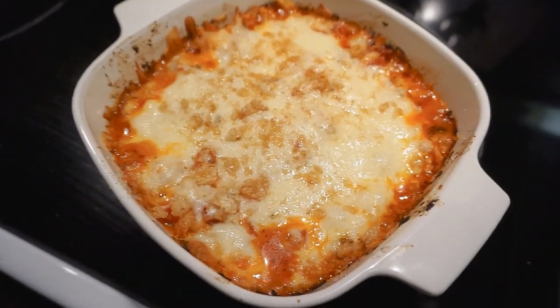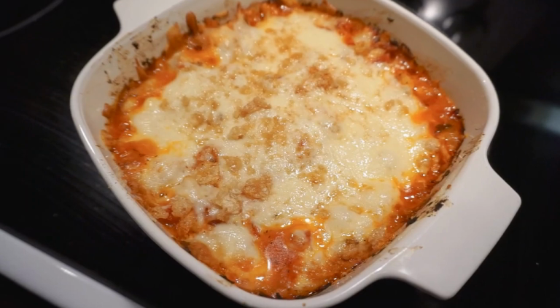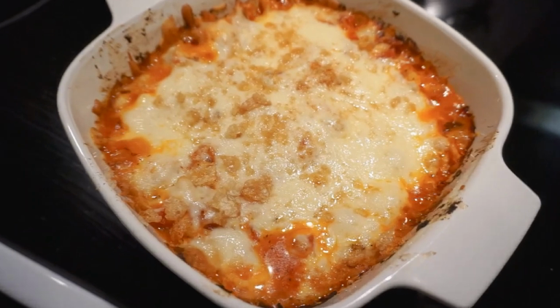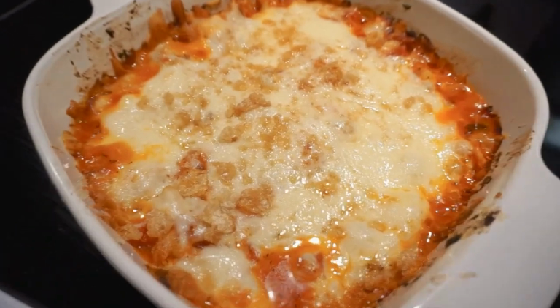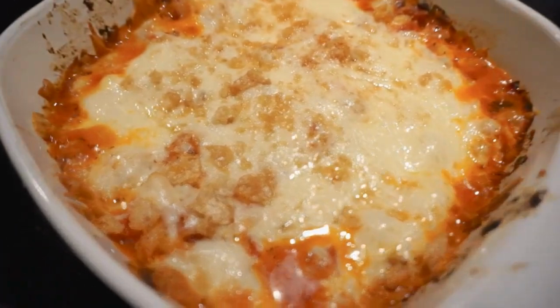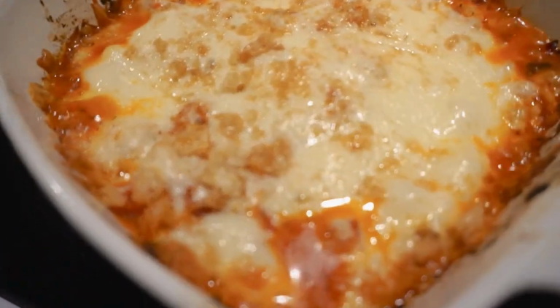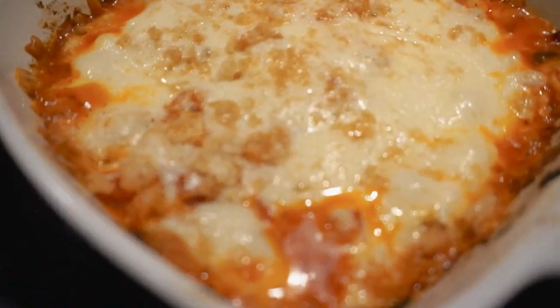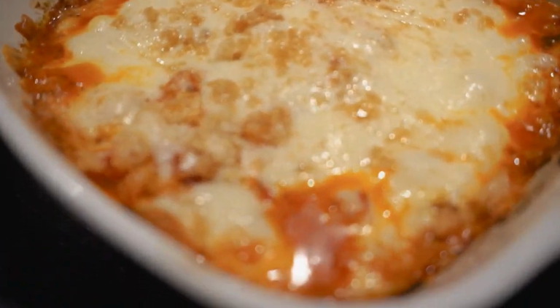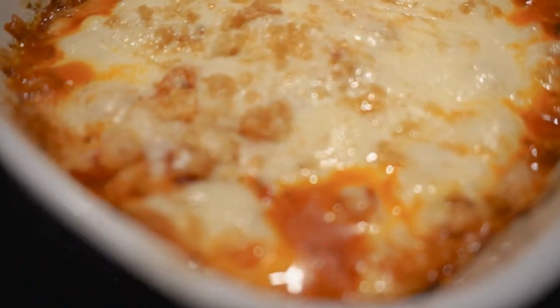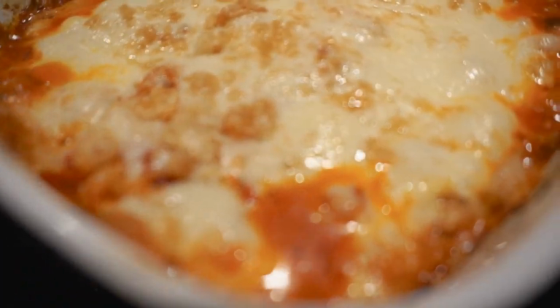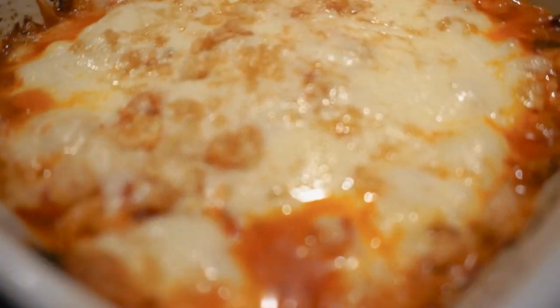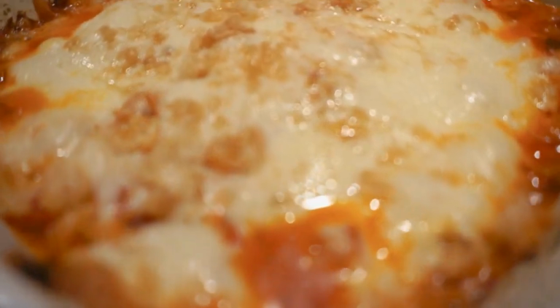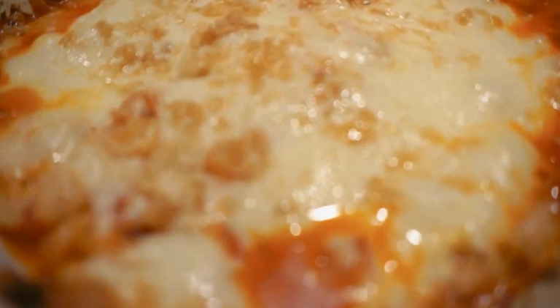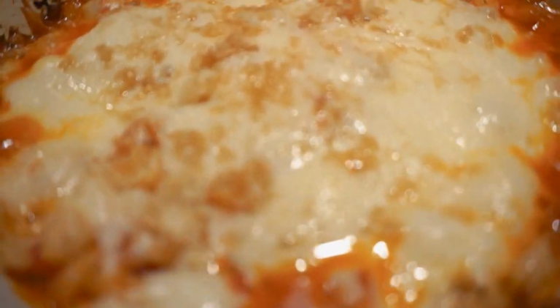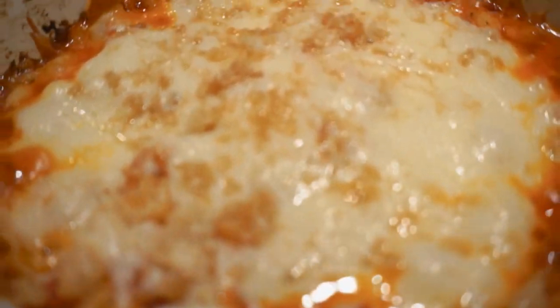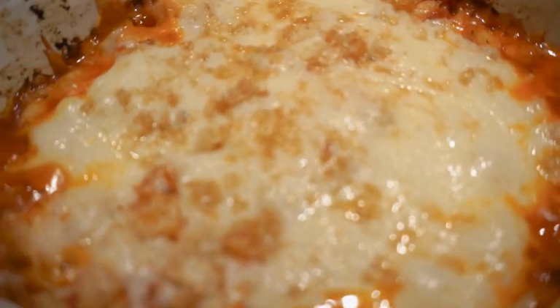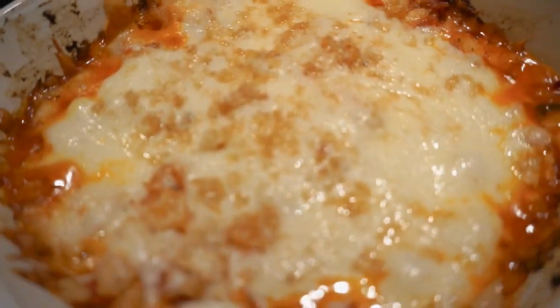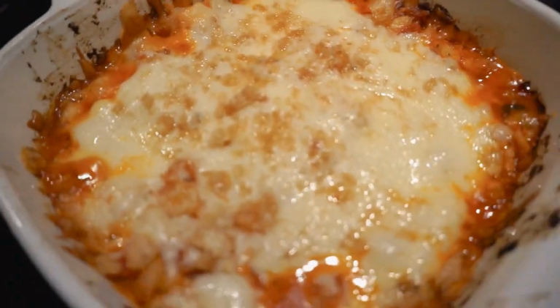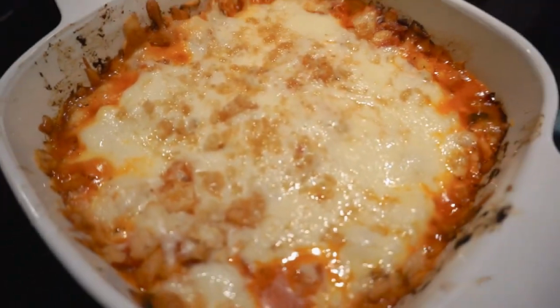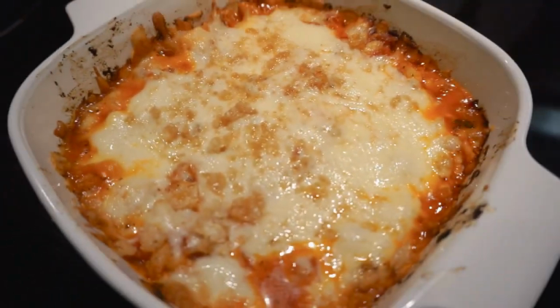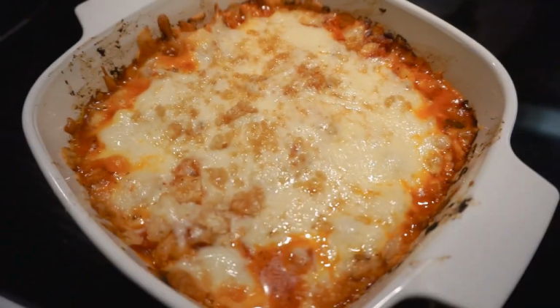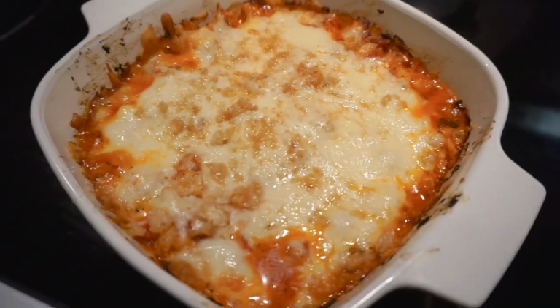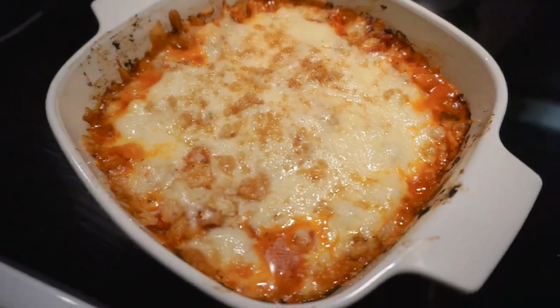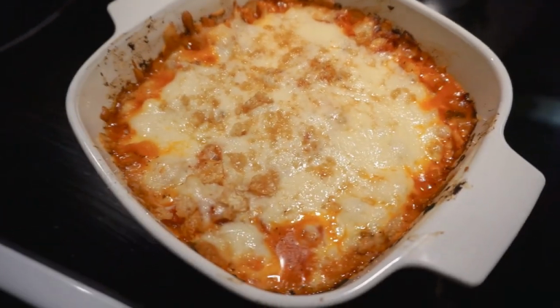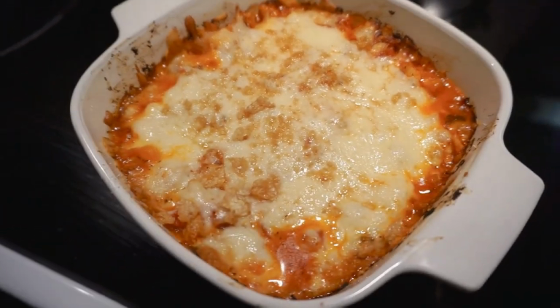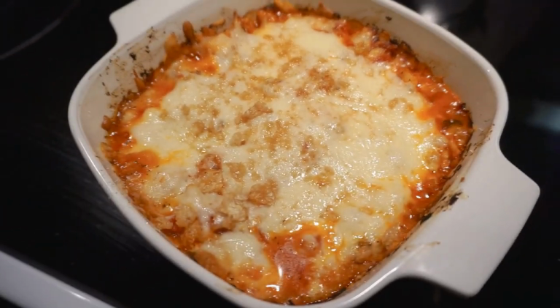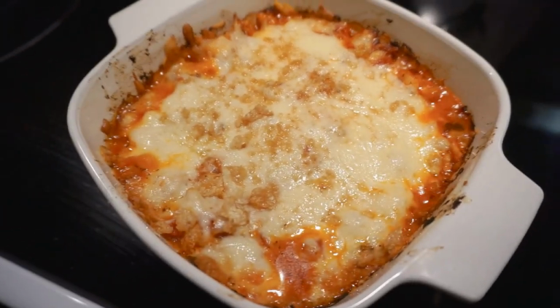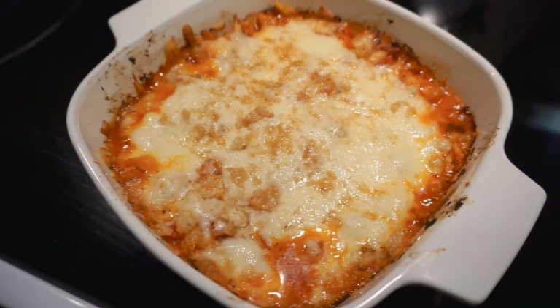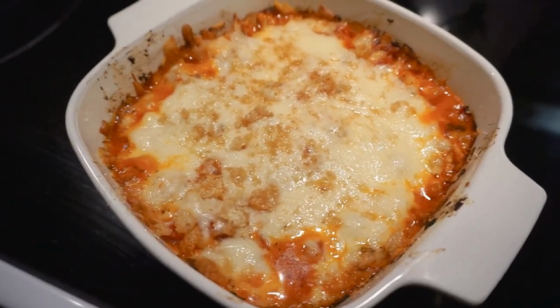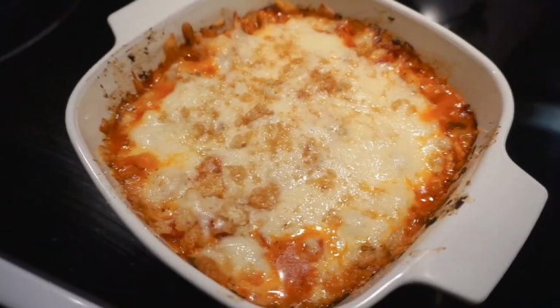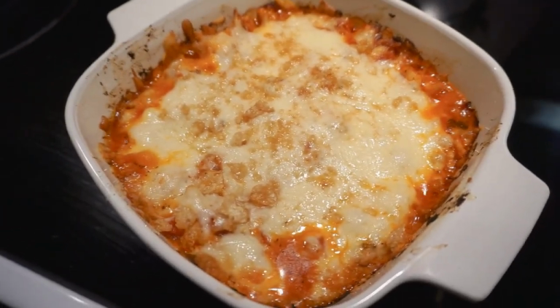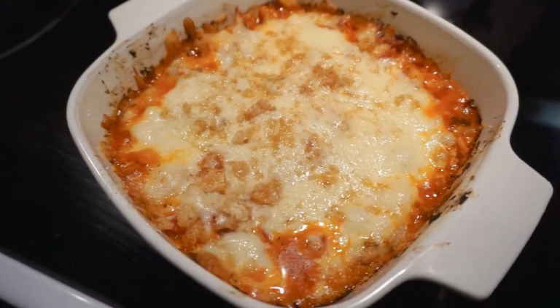There you guys have it — keto chicken parmesan. Delish!